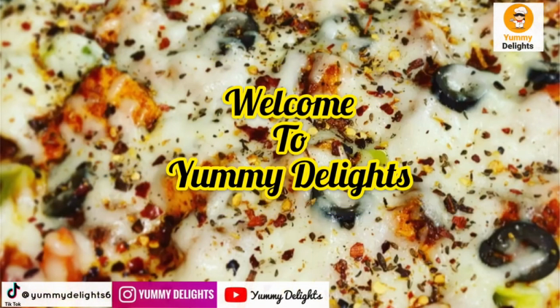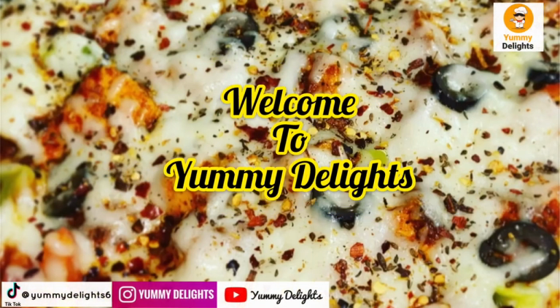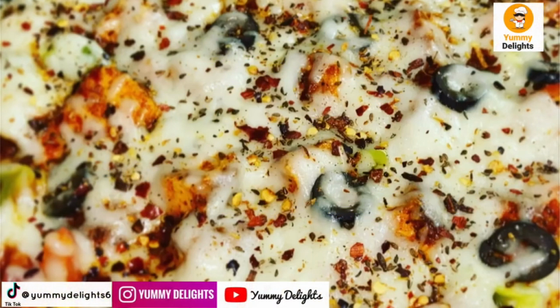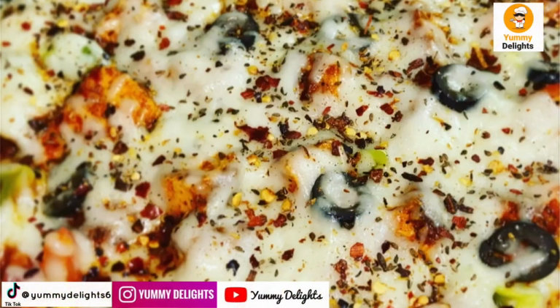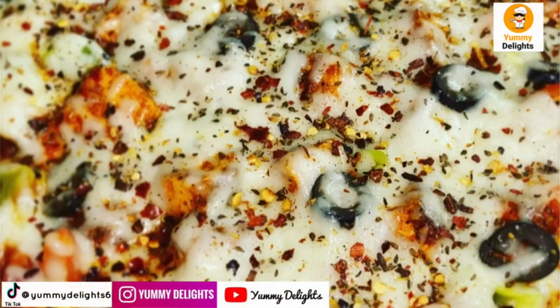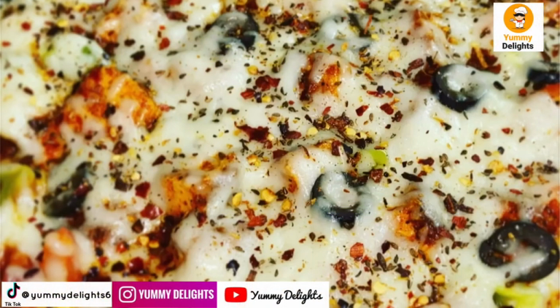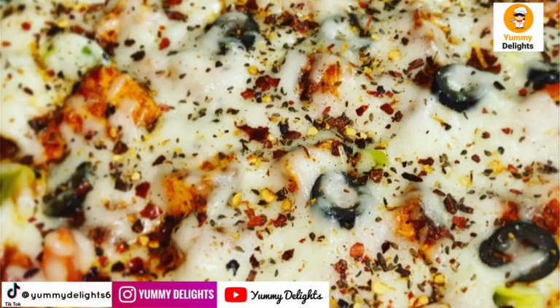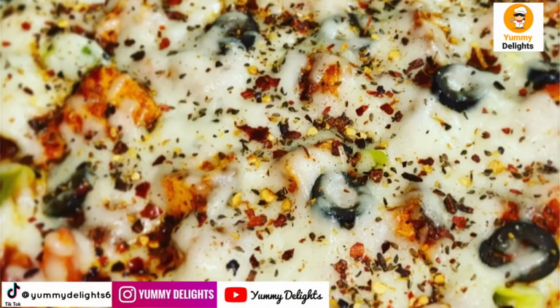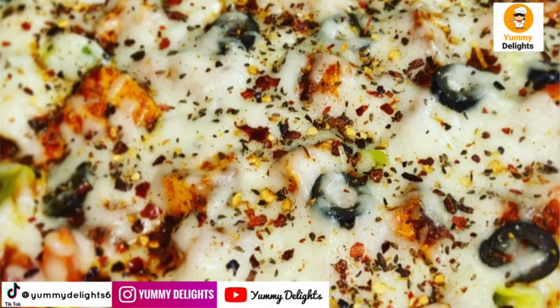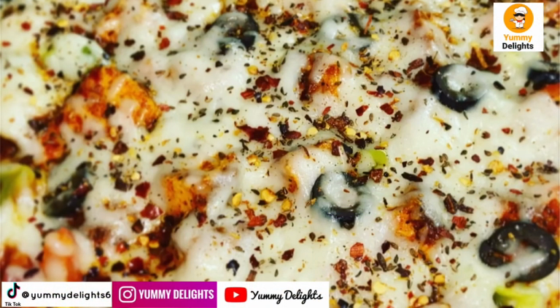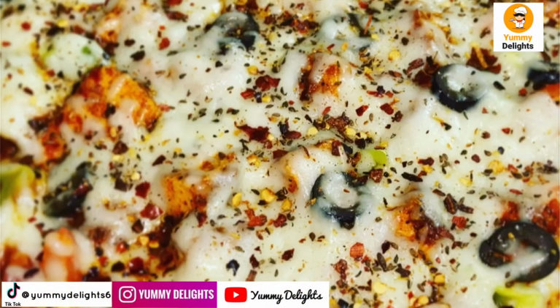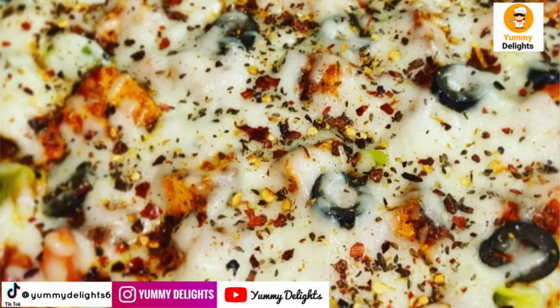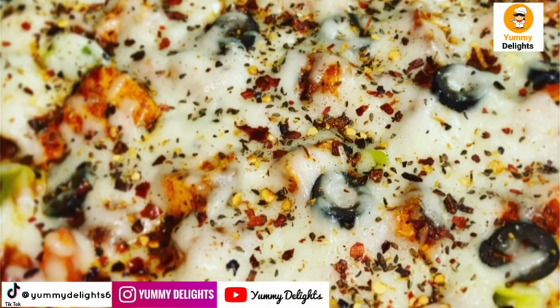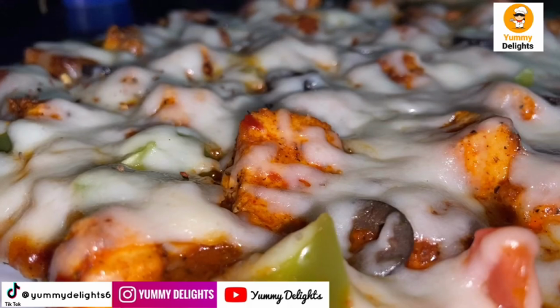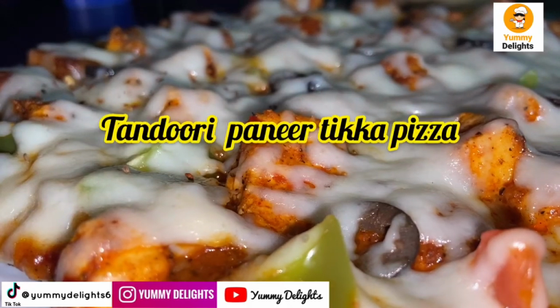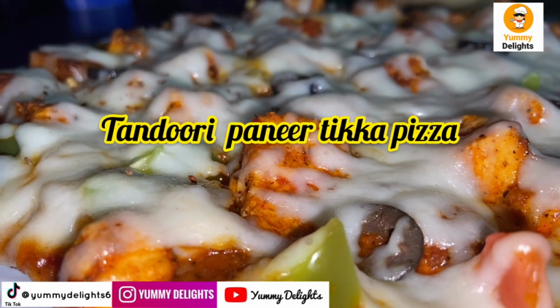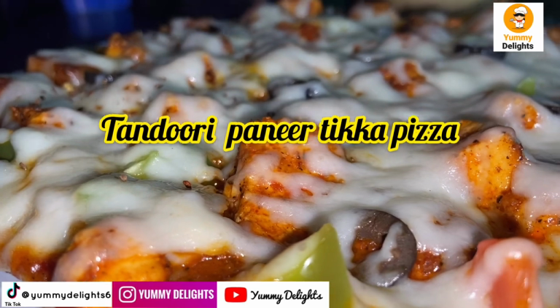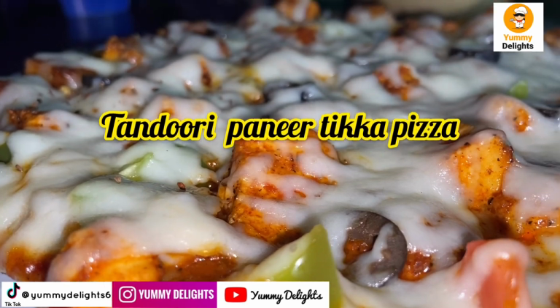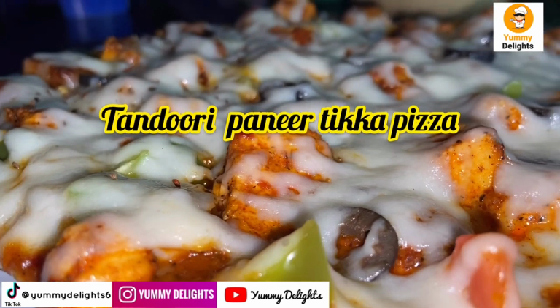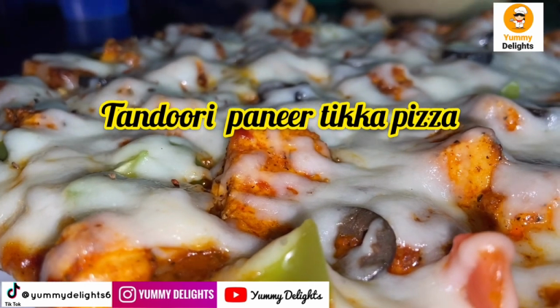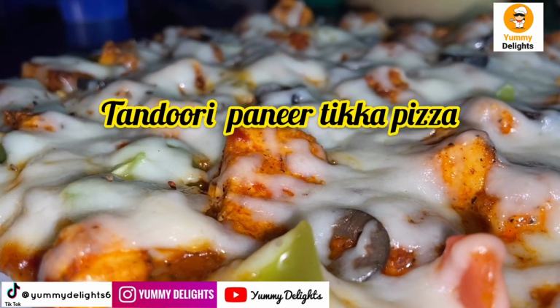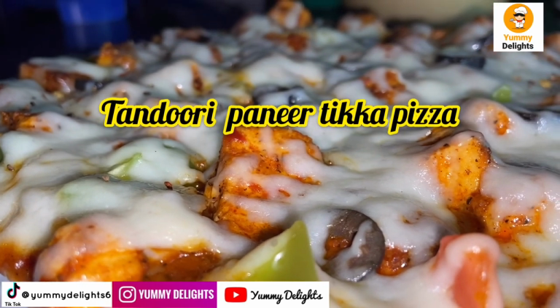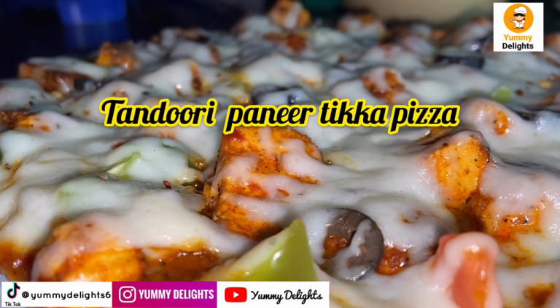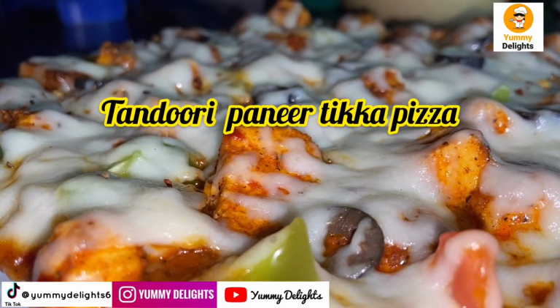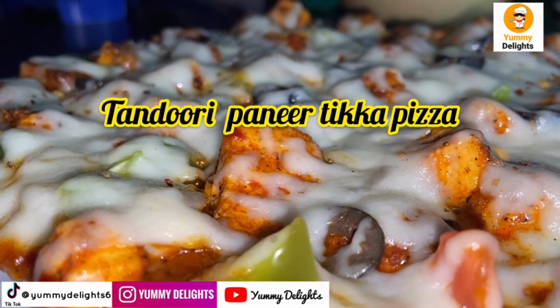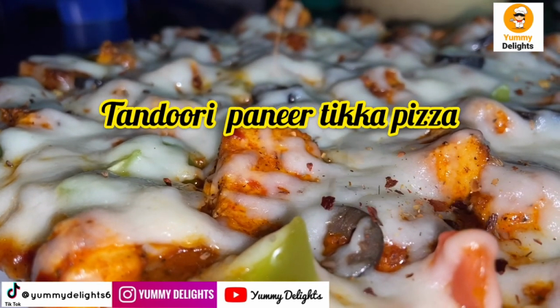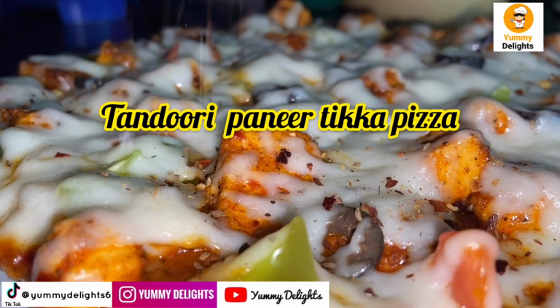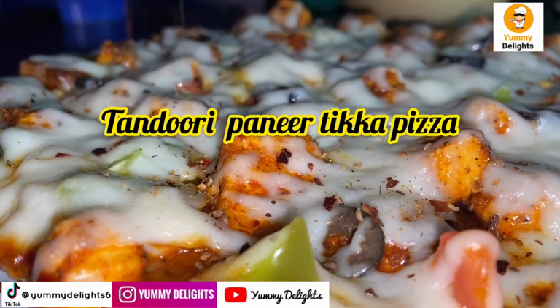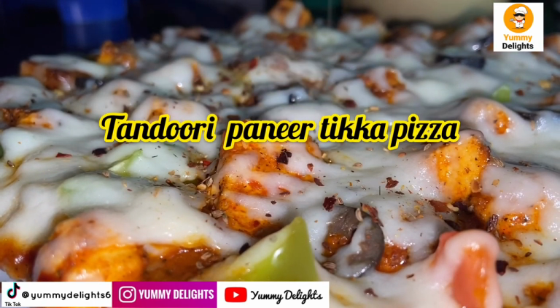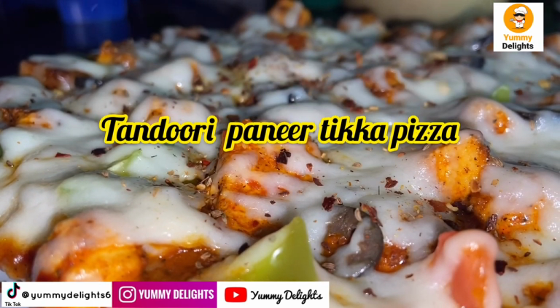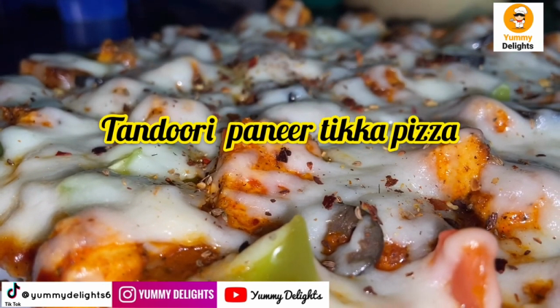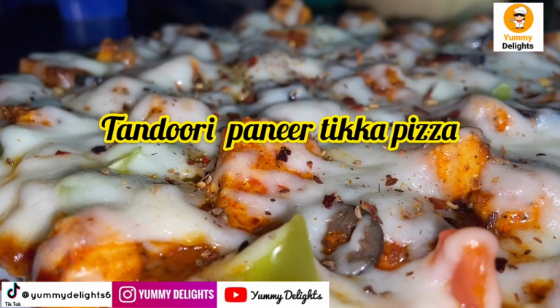Hi friends, this is a delicious and cheesy recipe for you. Let's talk about the recipe.